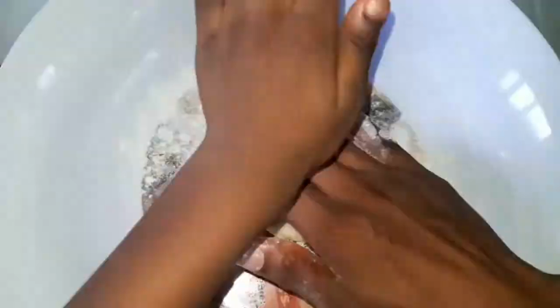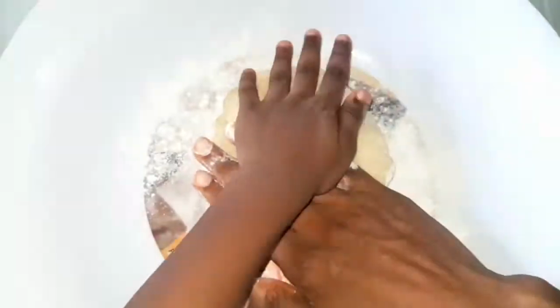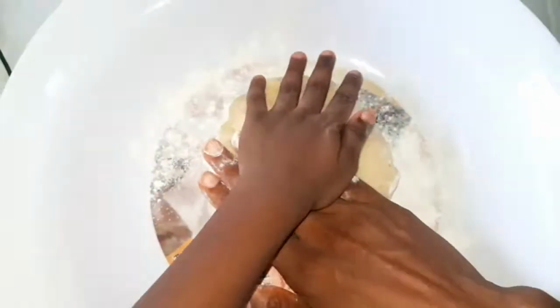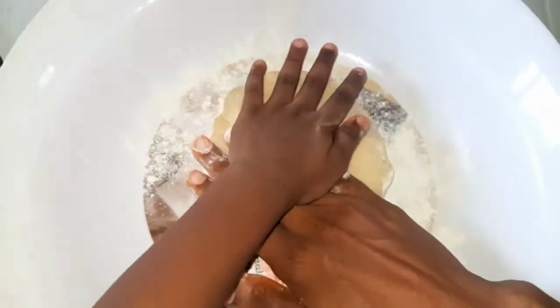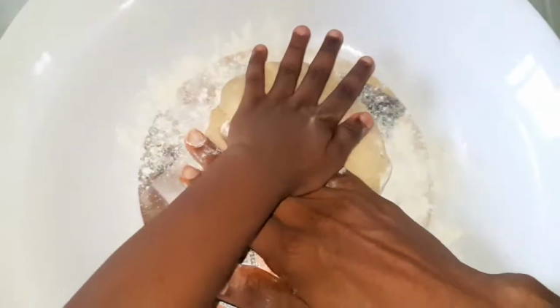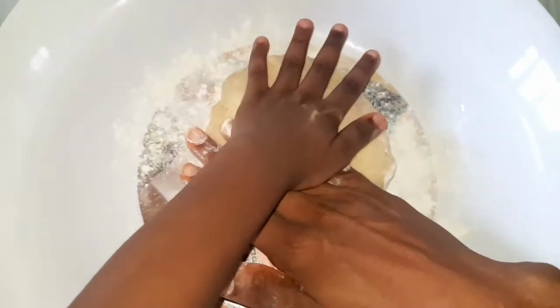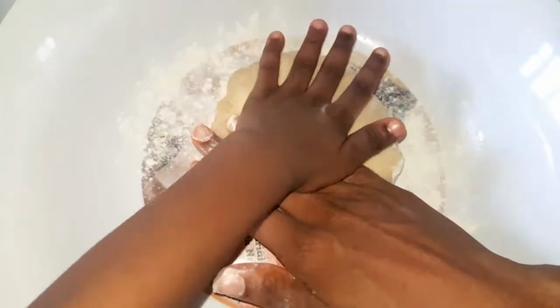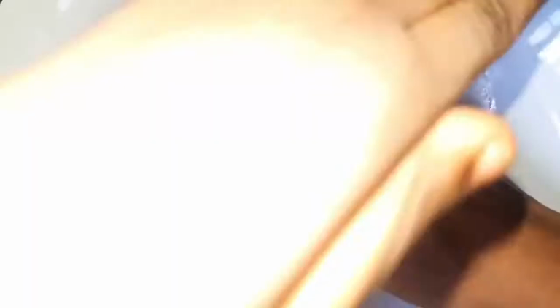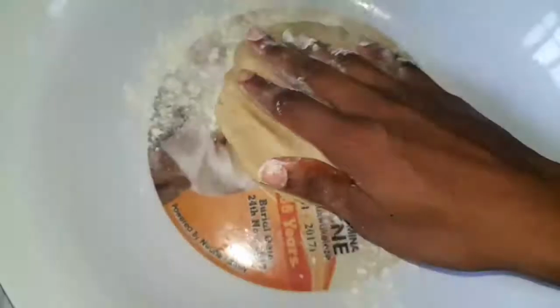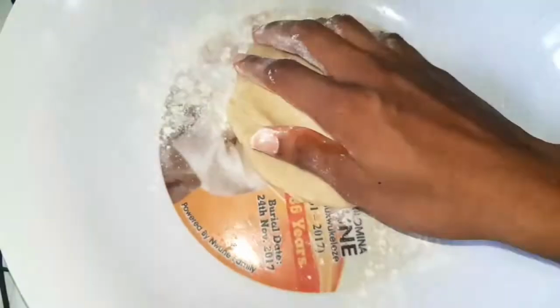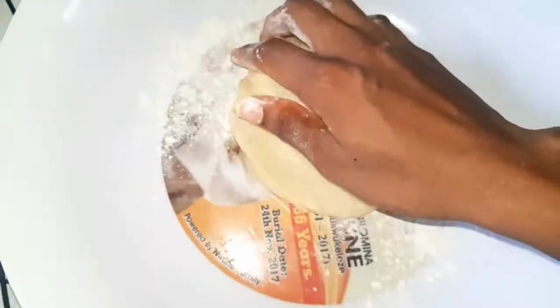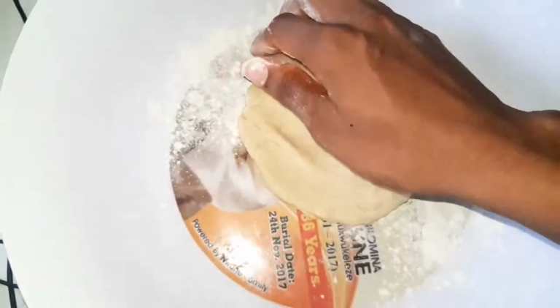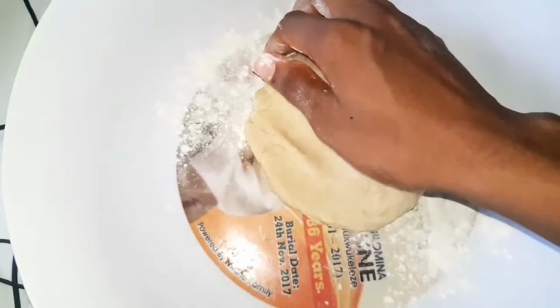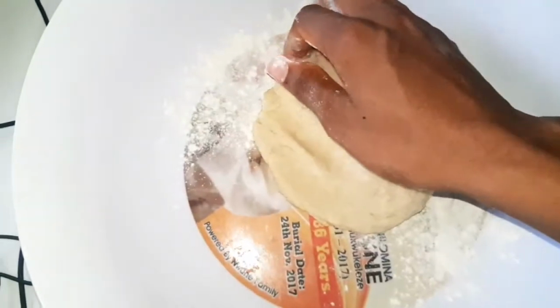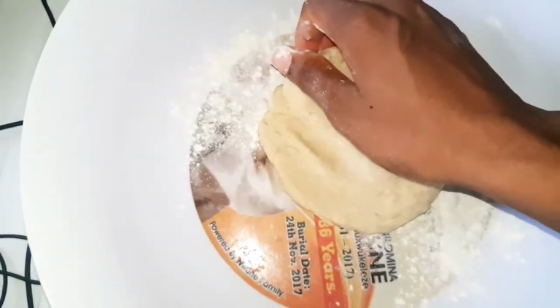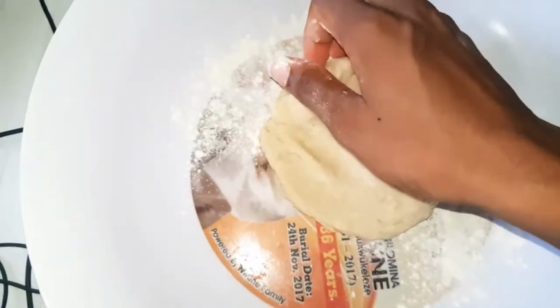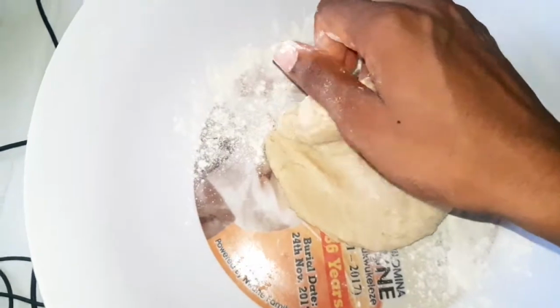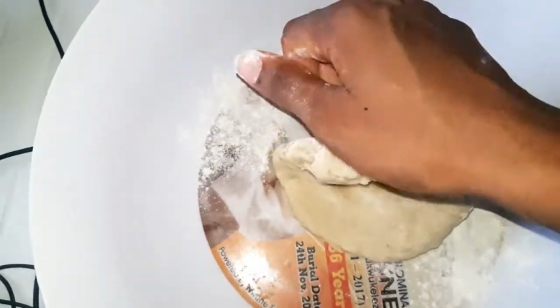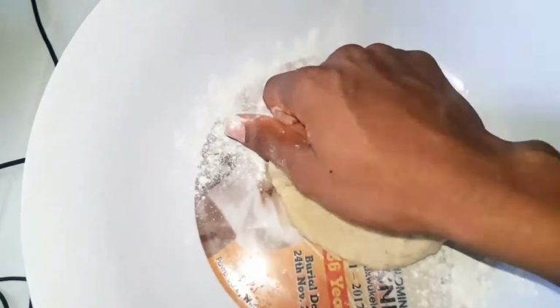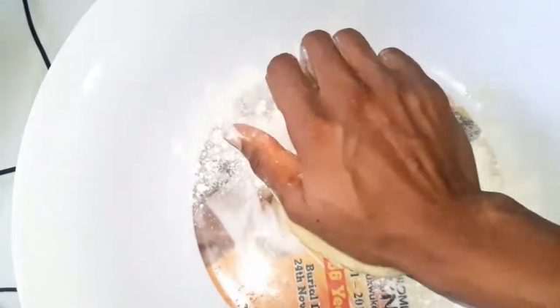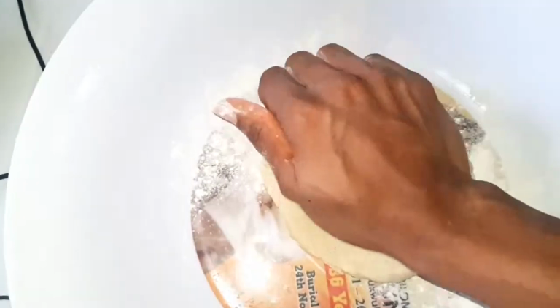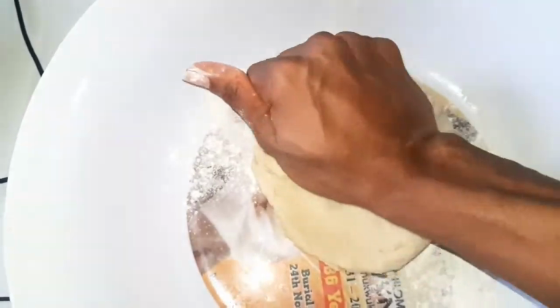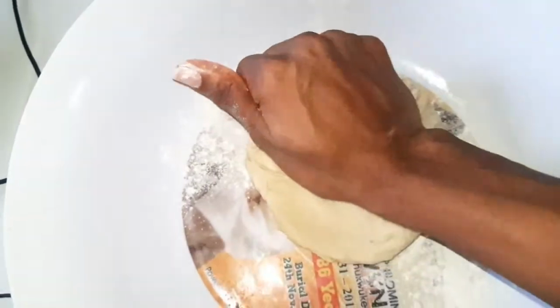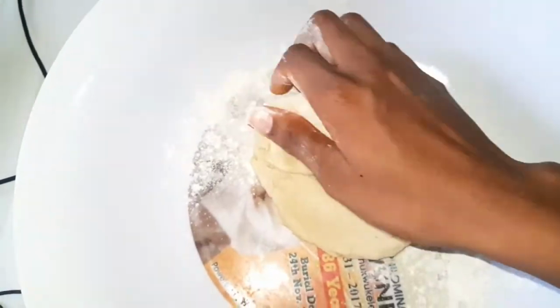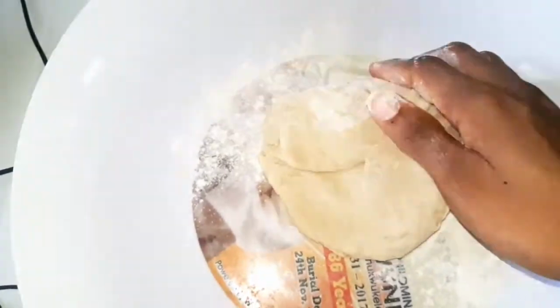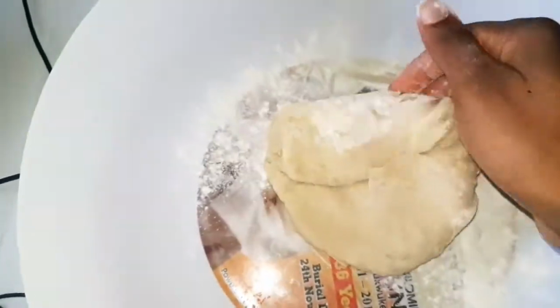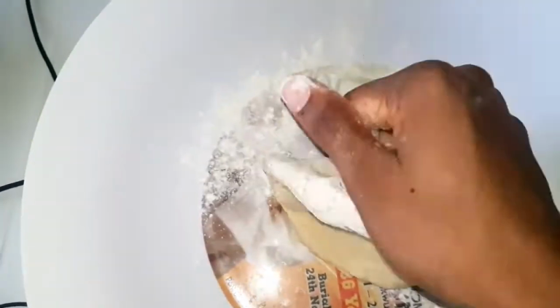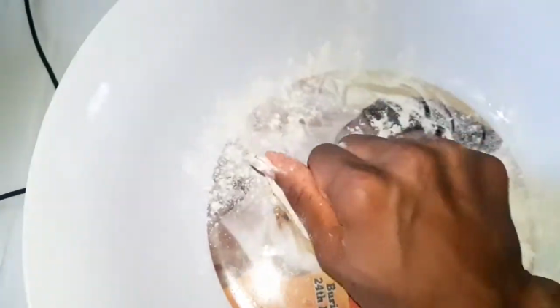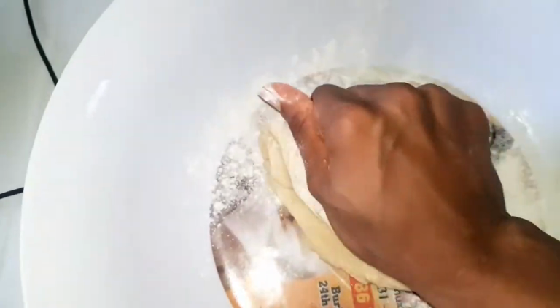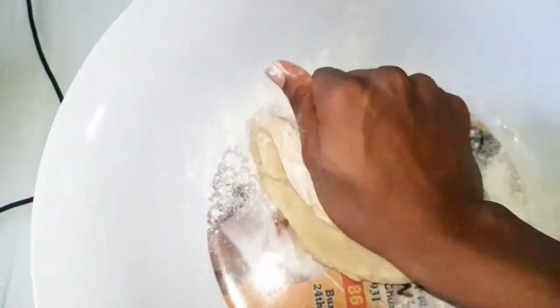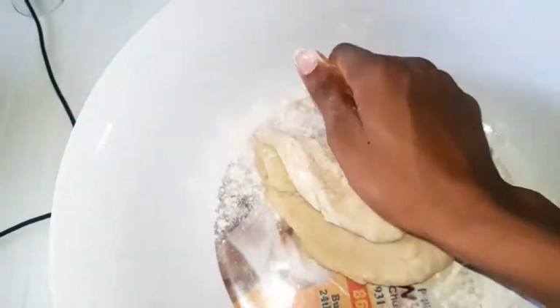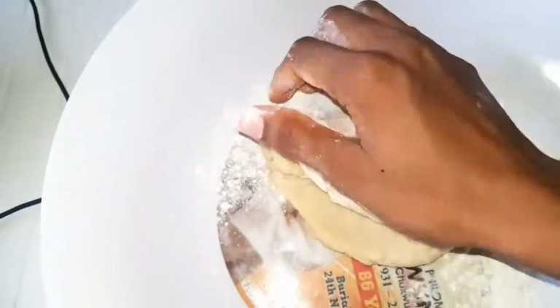I don't have a rolling pin, but I'm going to basically manage without one. Kneading the dough is just about getting everything together. Let me go ahead and knead my dough — wish me luck, guys.